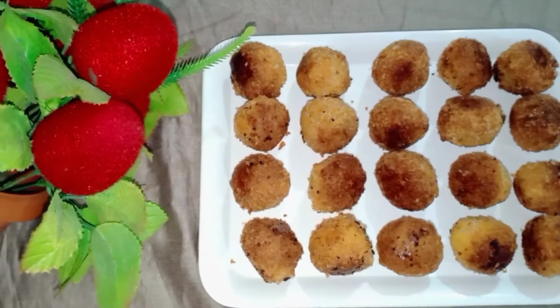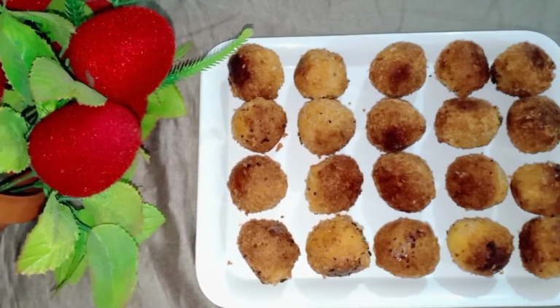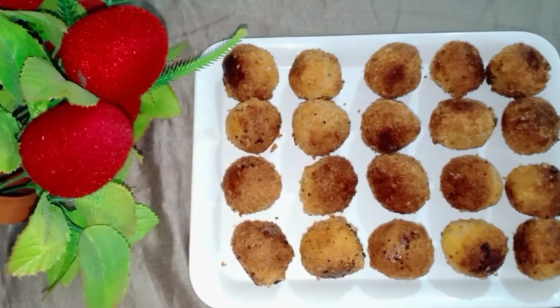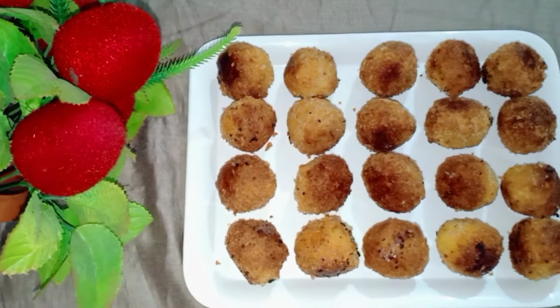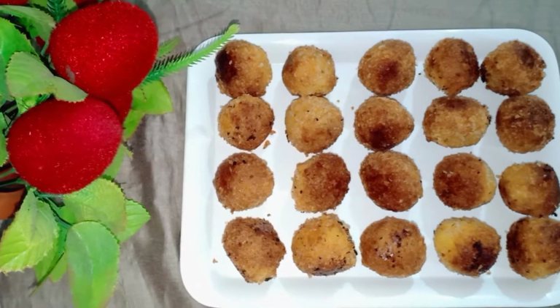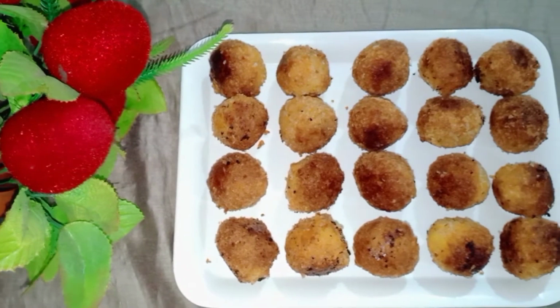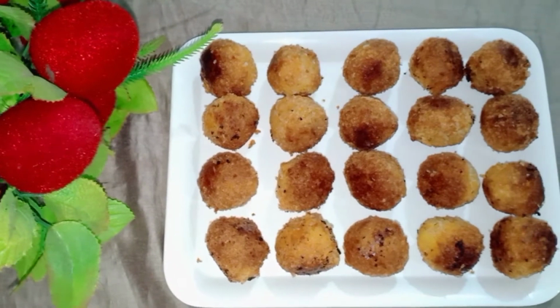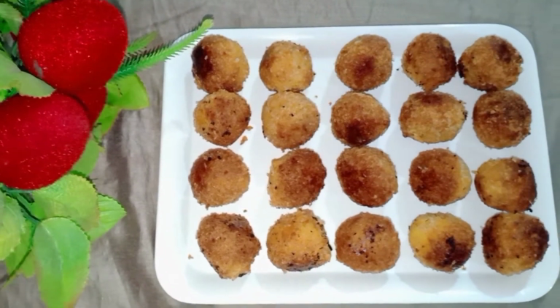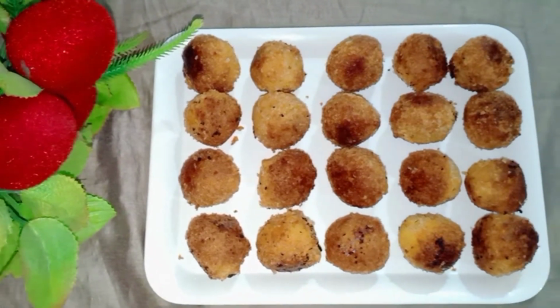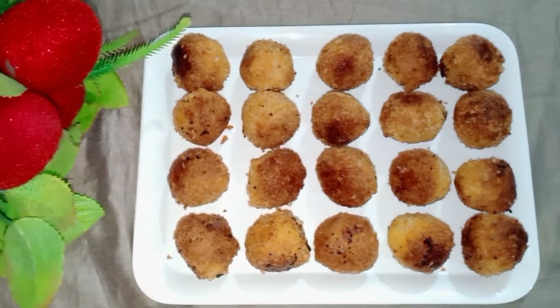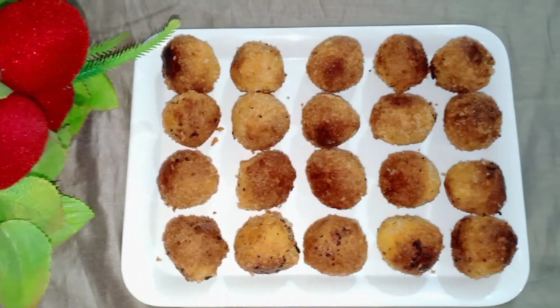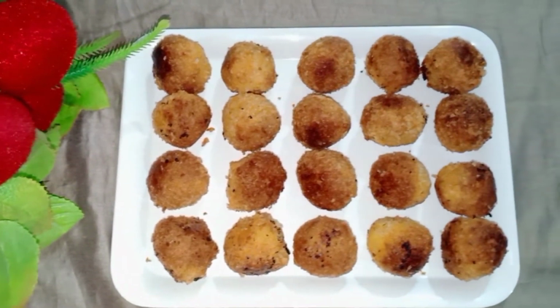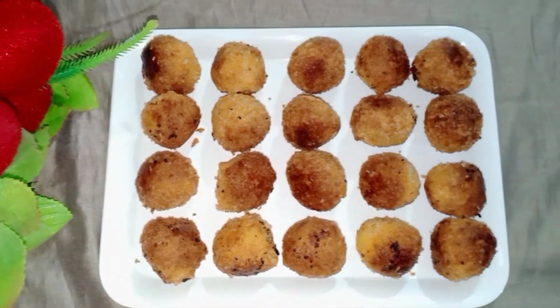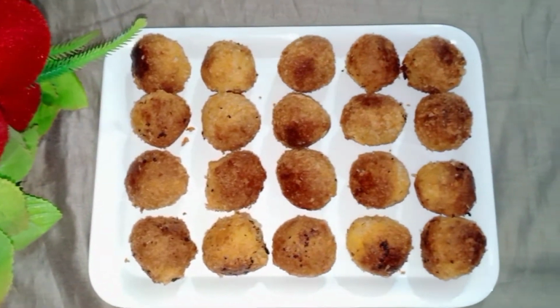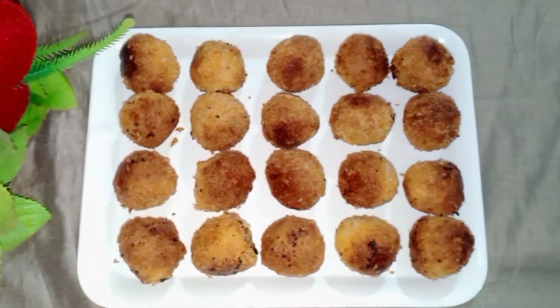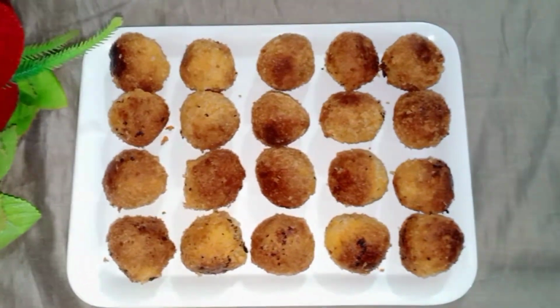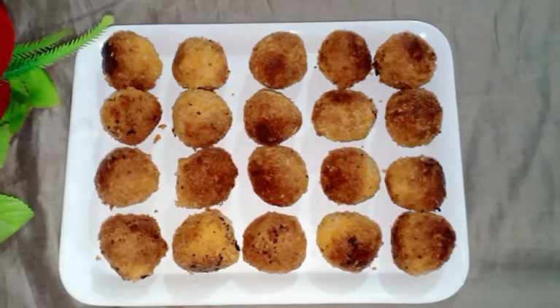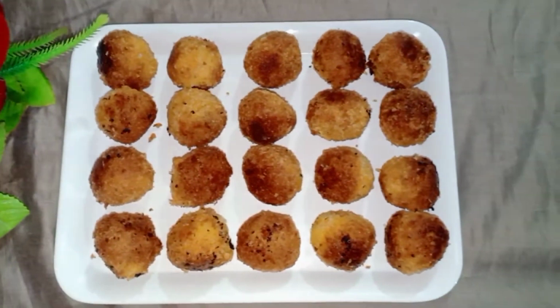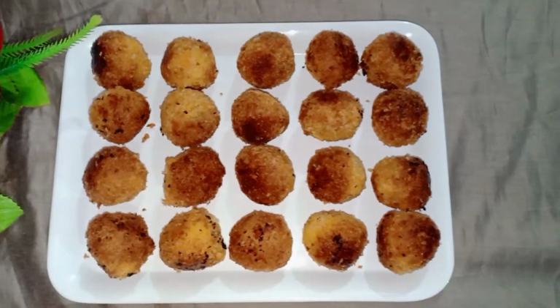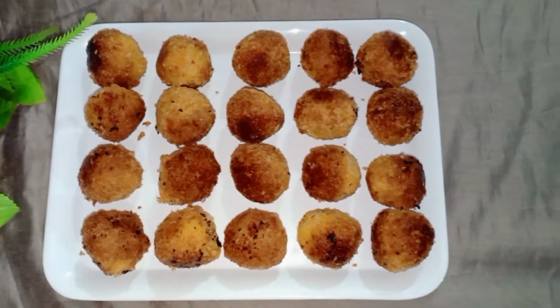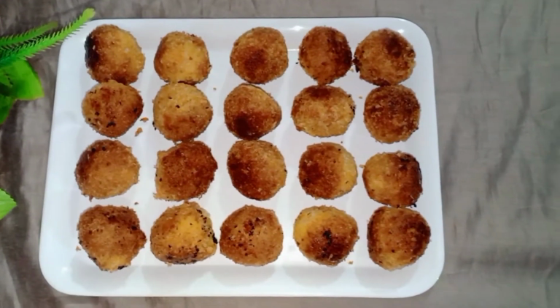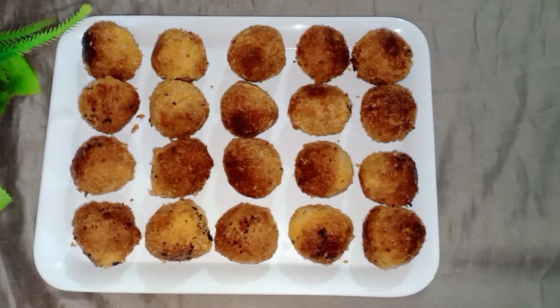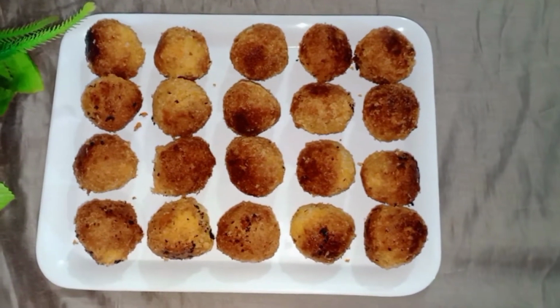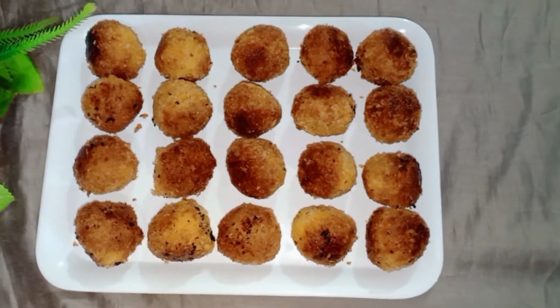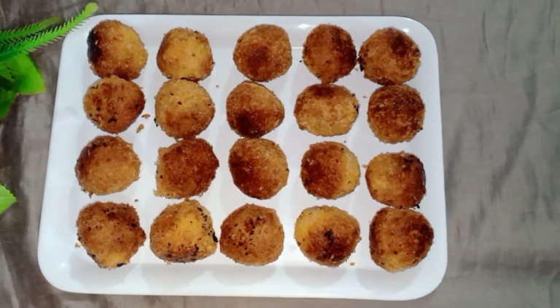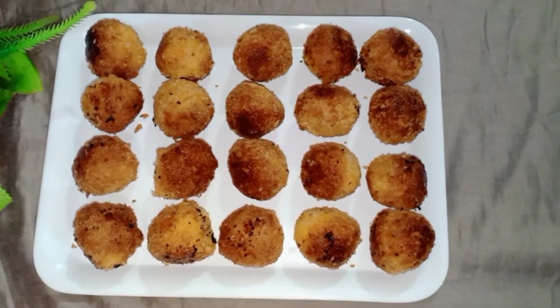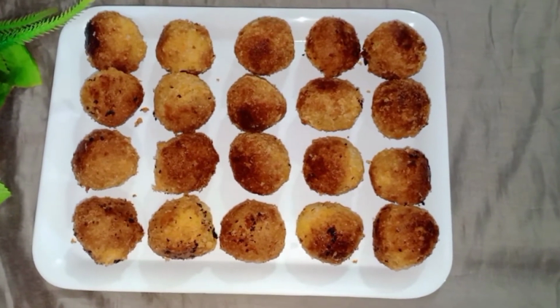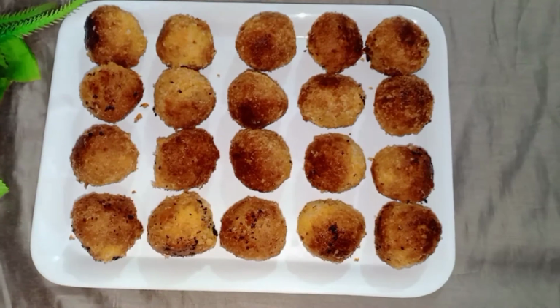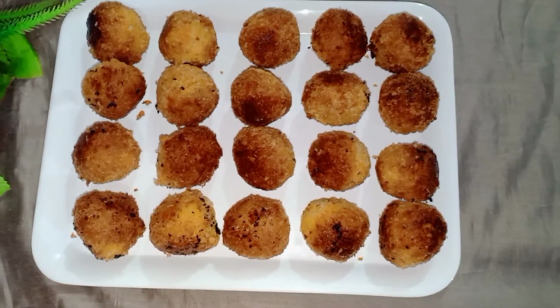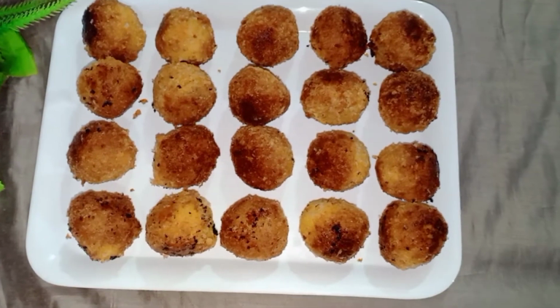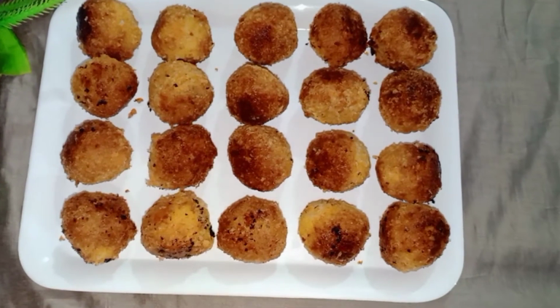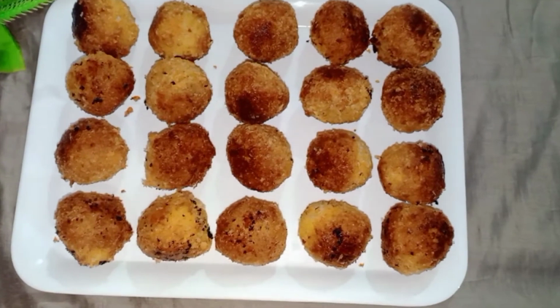Hello everyone, welcome to the YouTube channel. I am going to make a very tasty recipe.